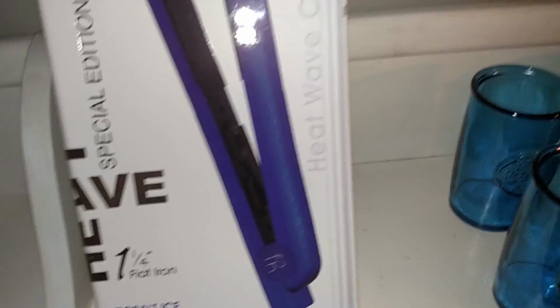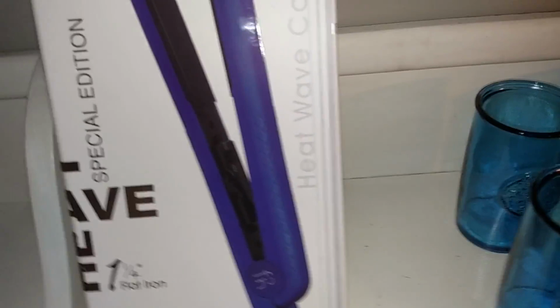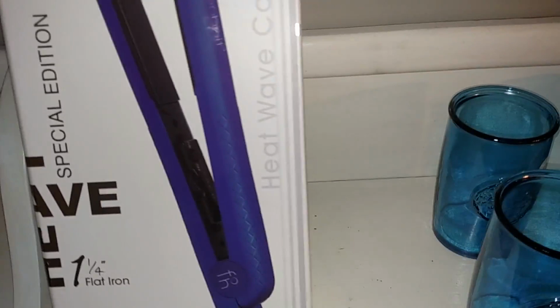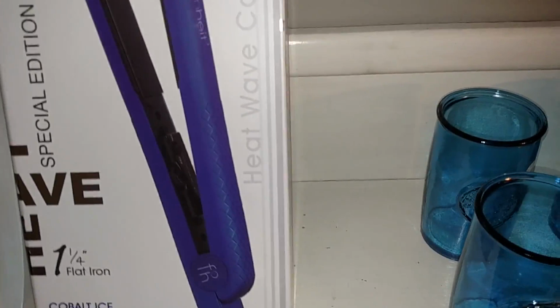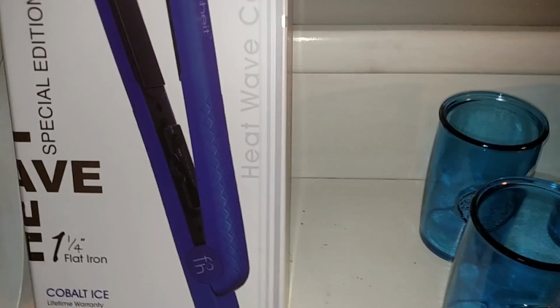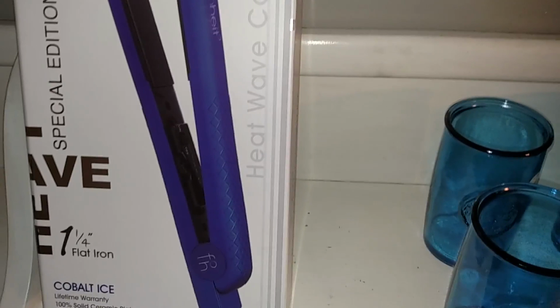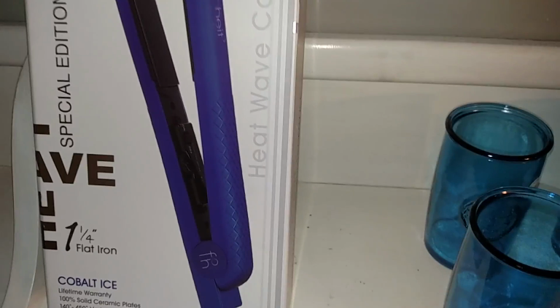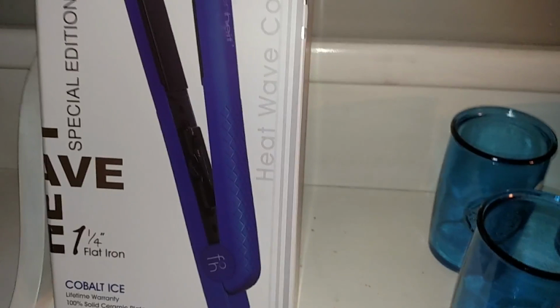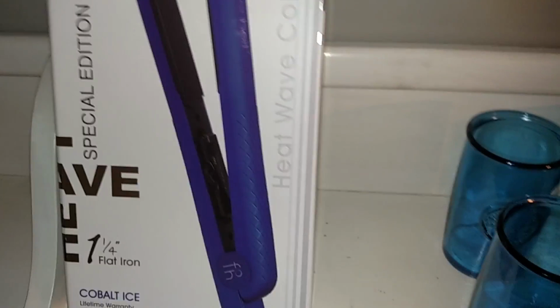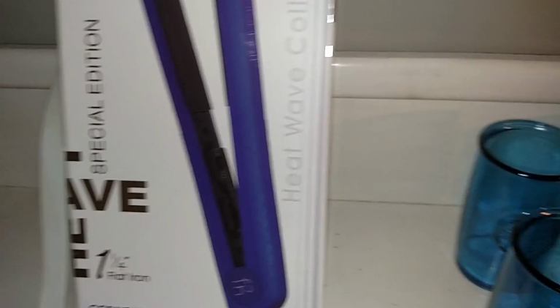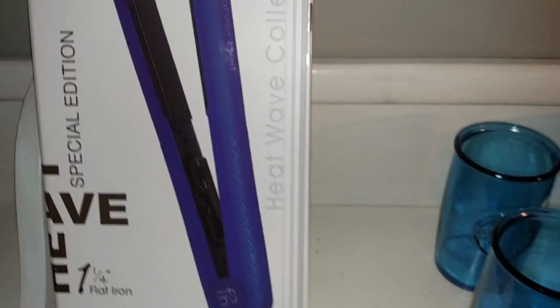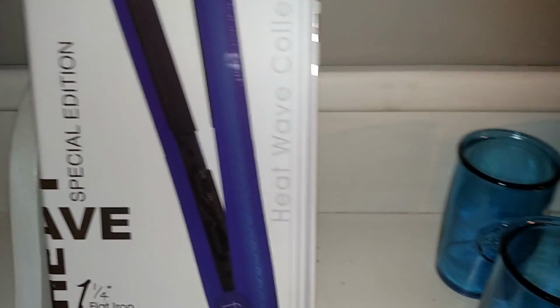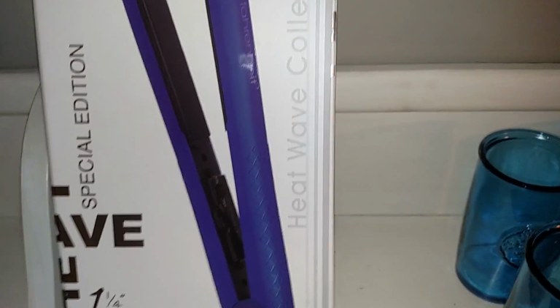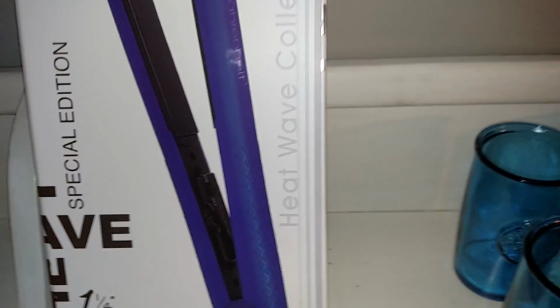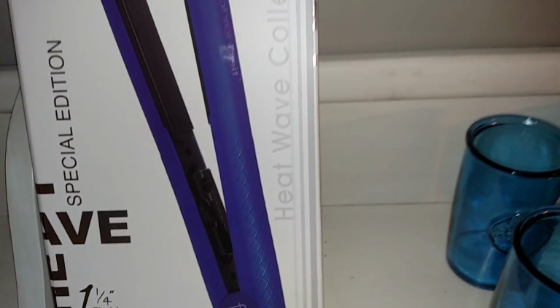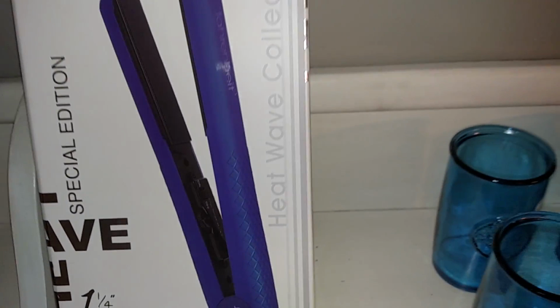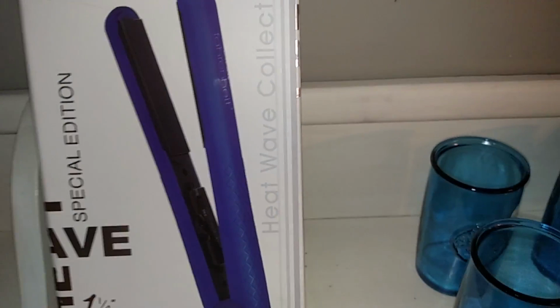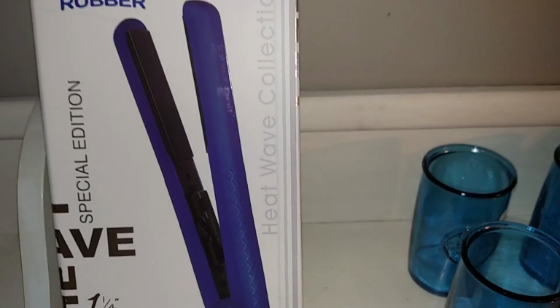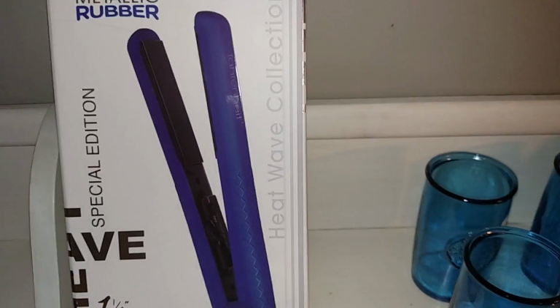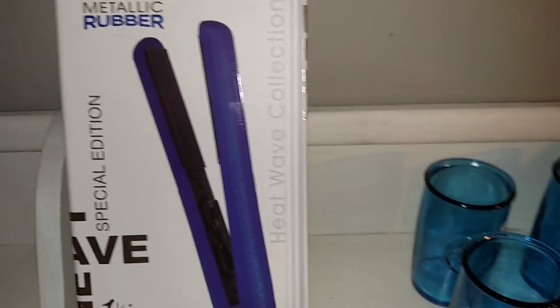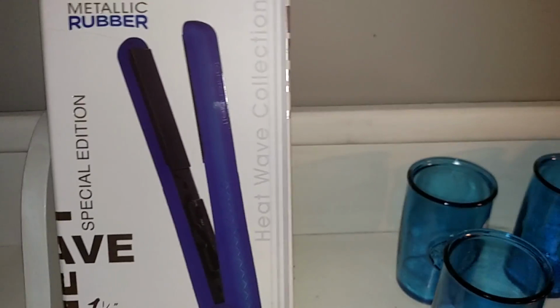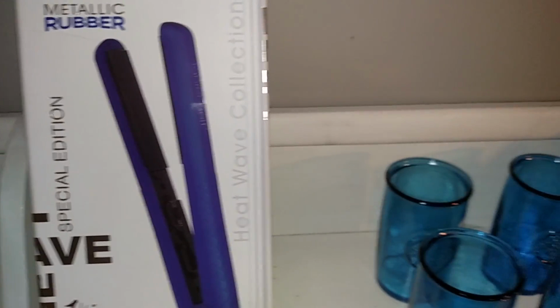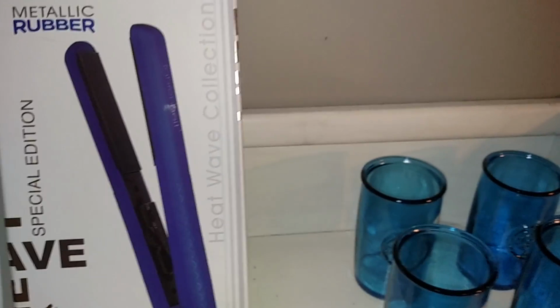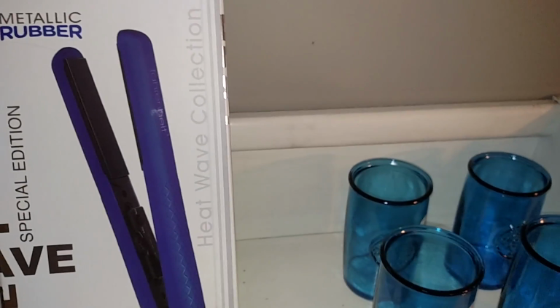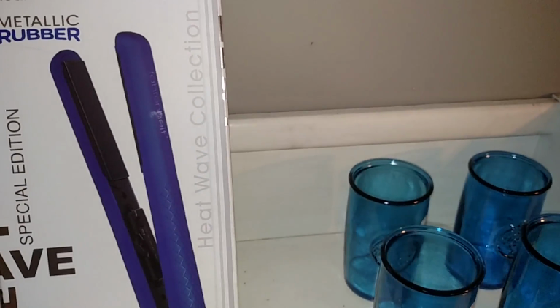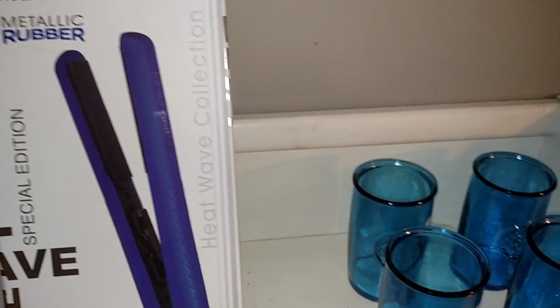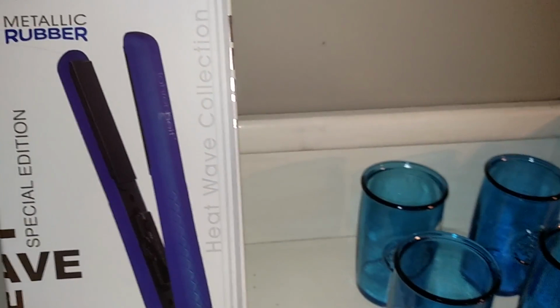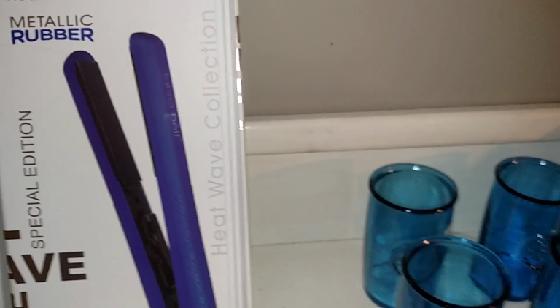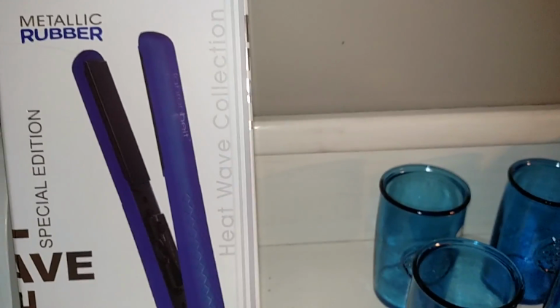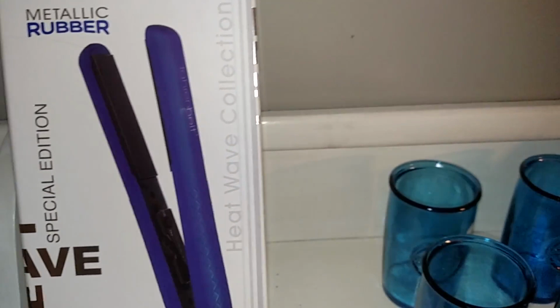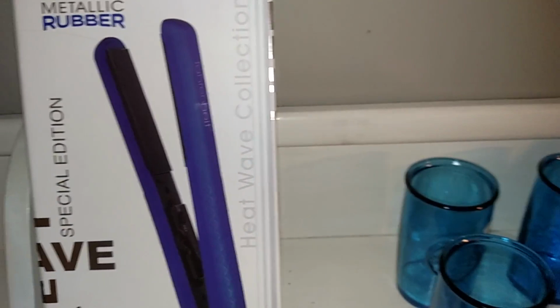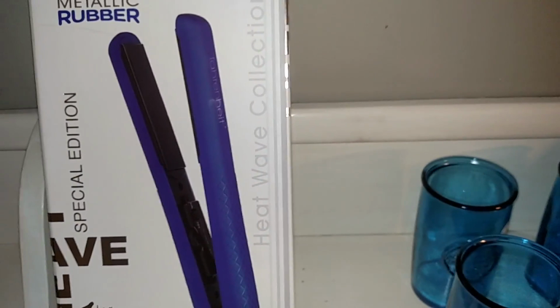My sister still has my blow dryer, so I don't think I'm getting that back. I probably need to buy another blow dryer.